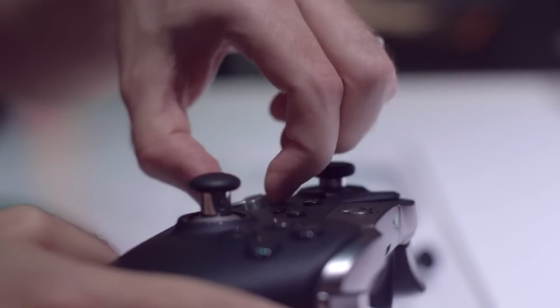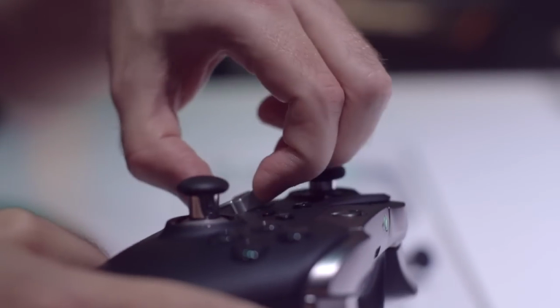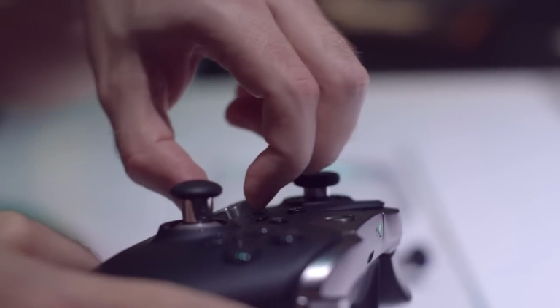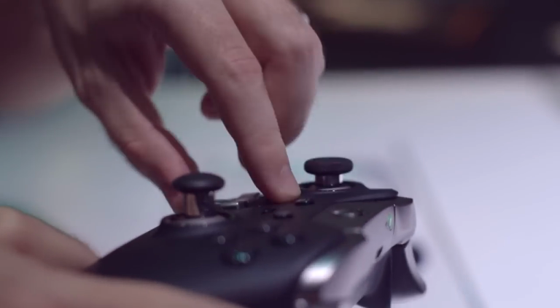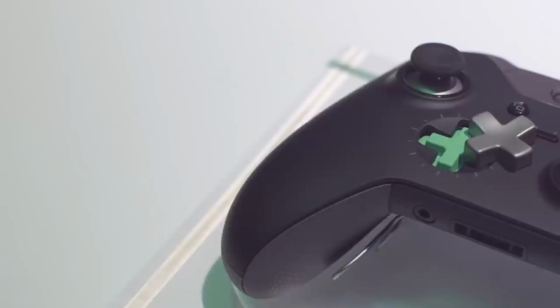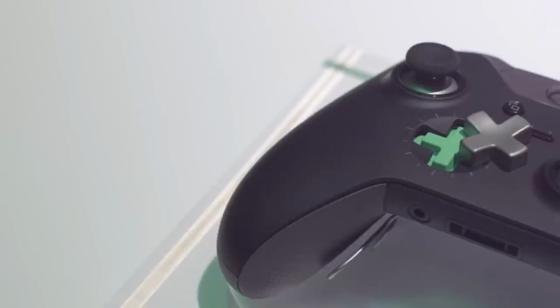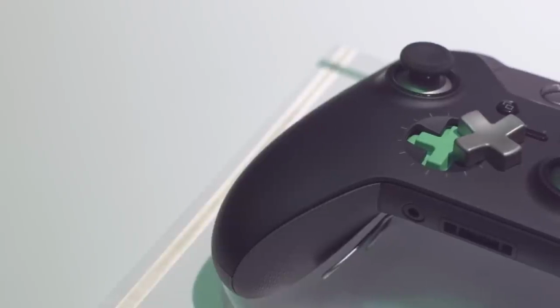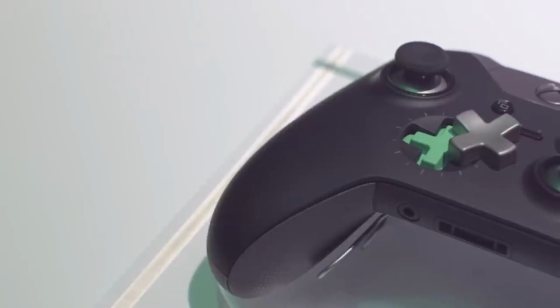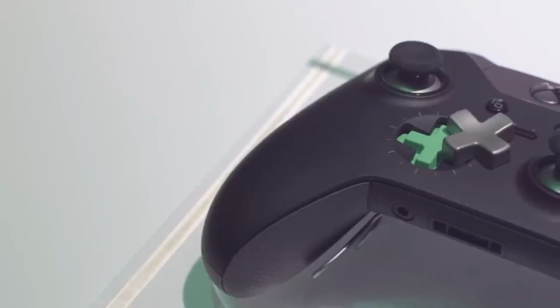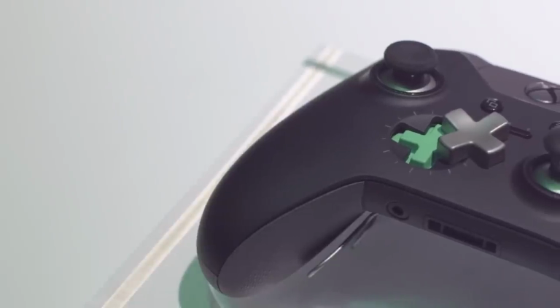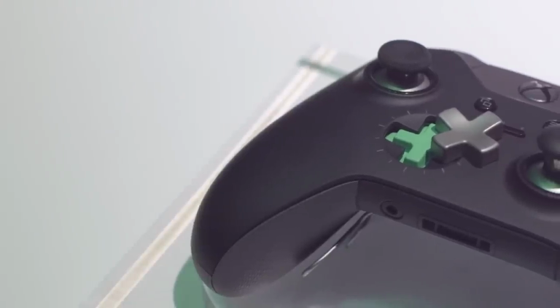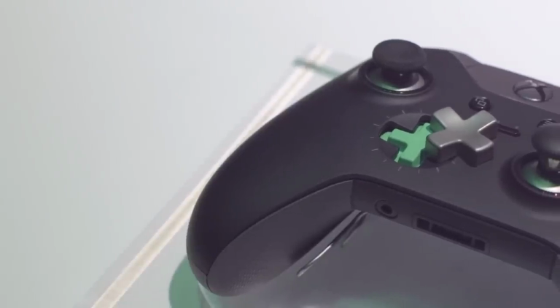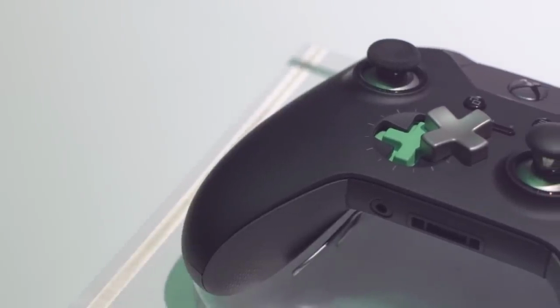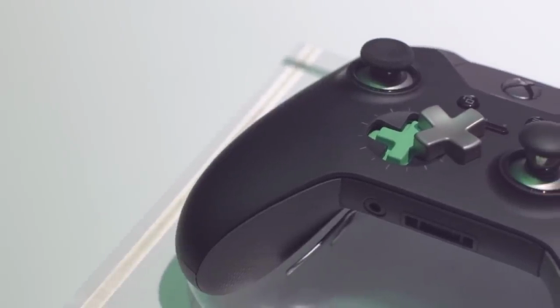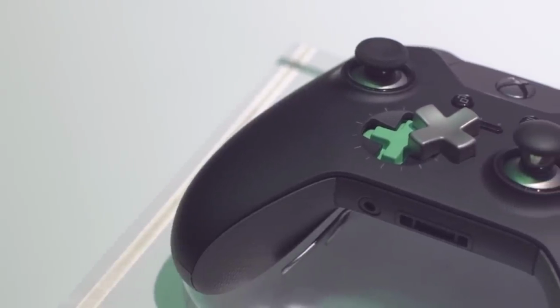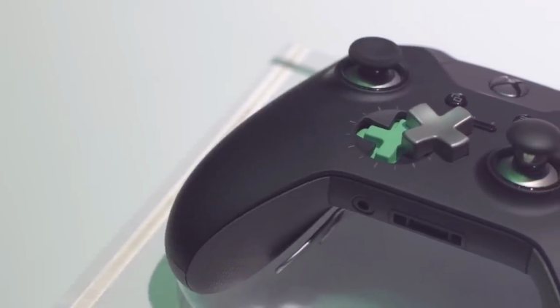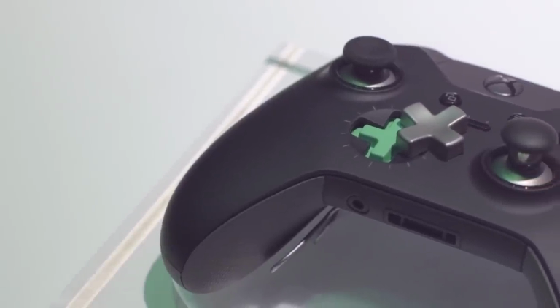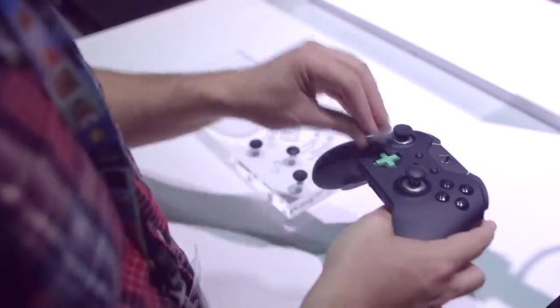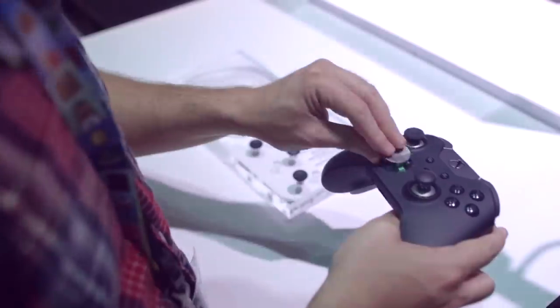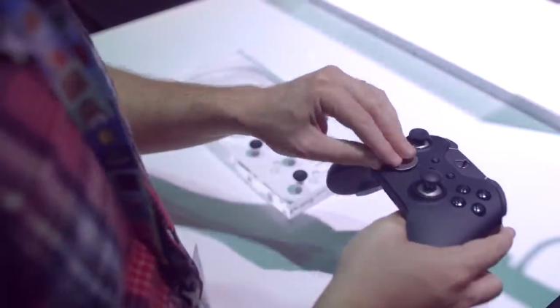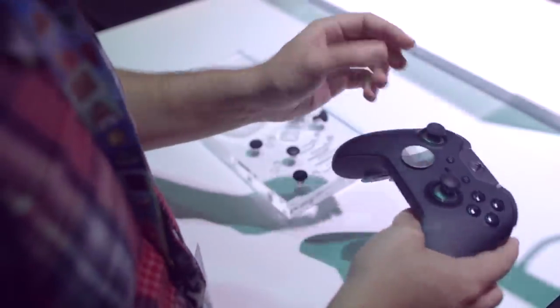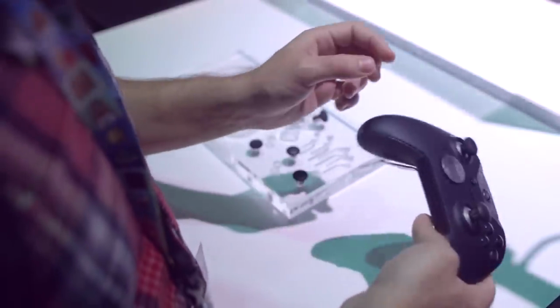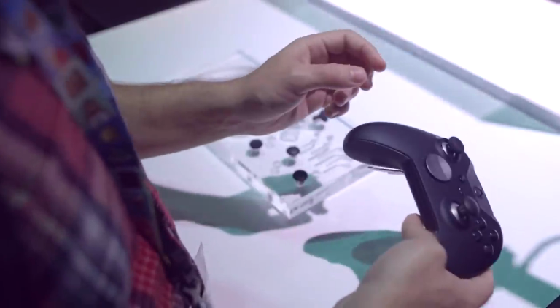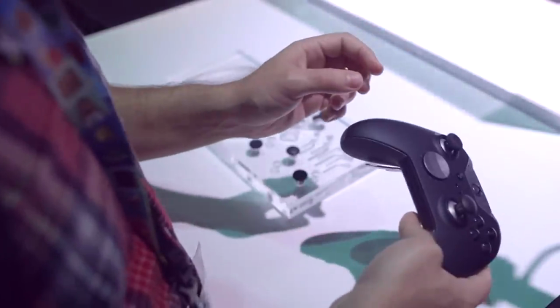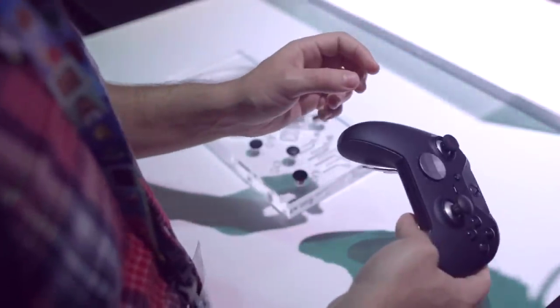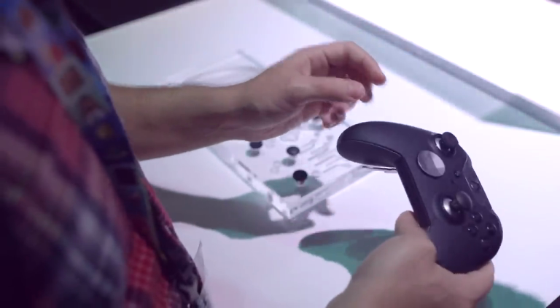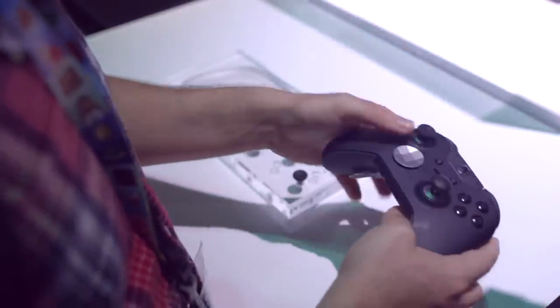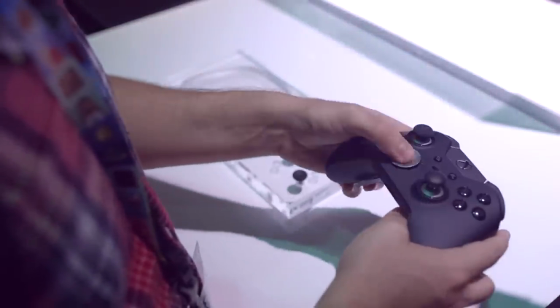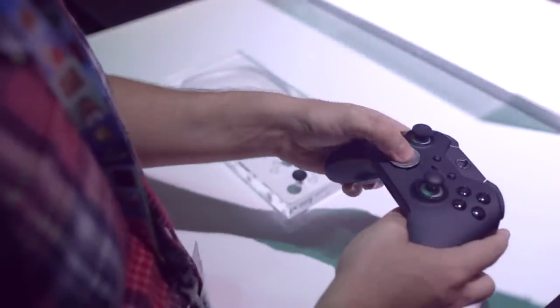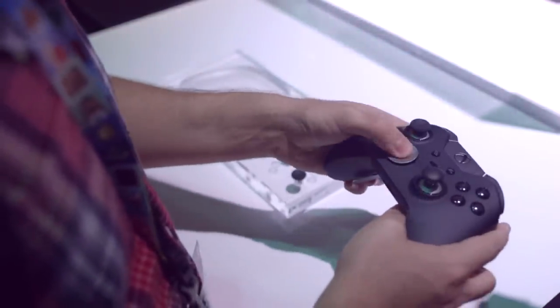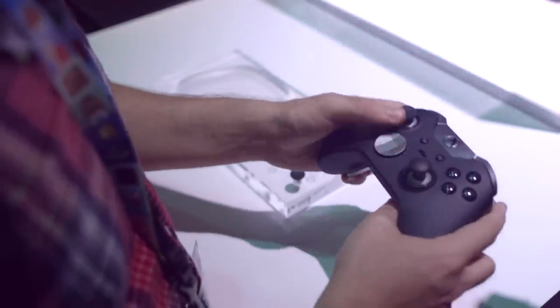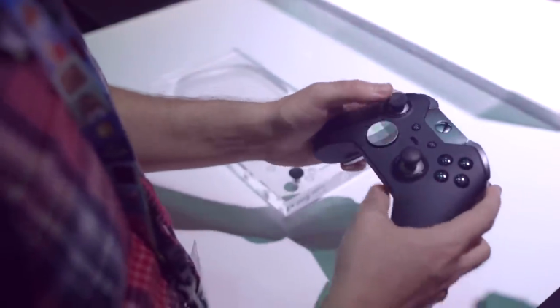The D-pad is also removable, so if you're into fighting games or retro games, you can swap it out for that little doohickey.